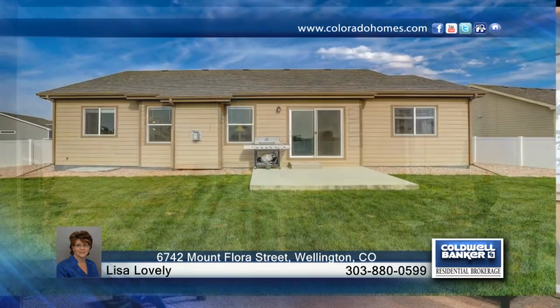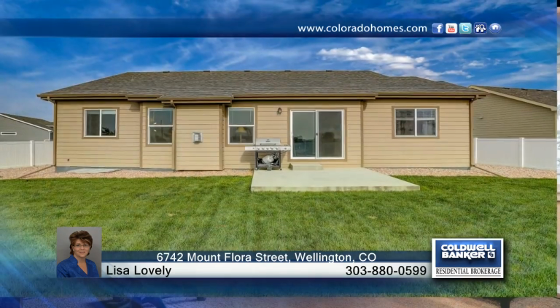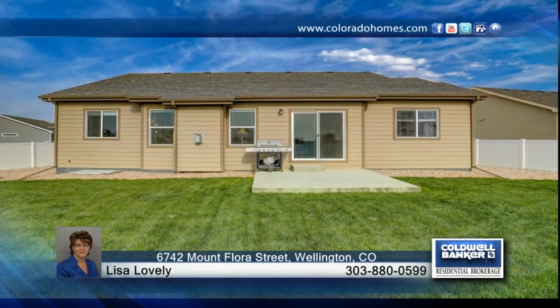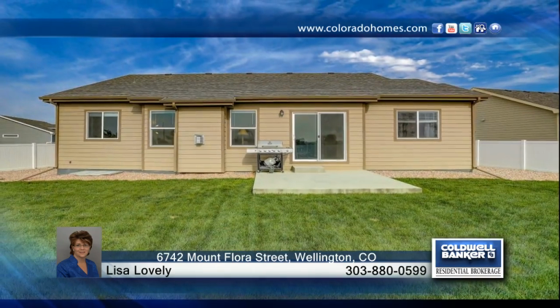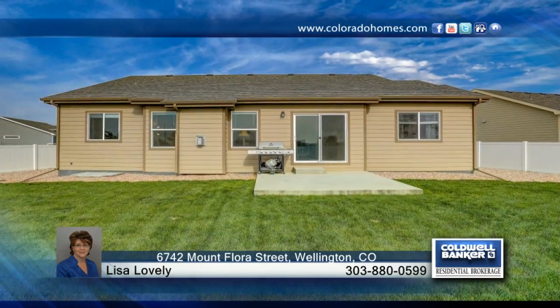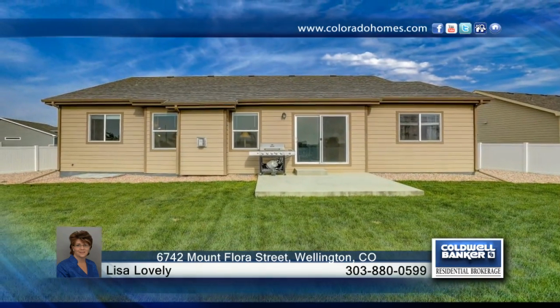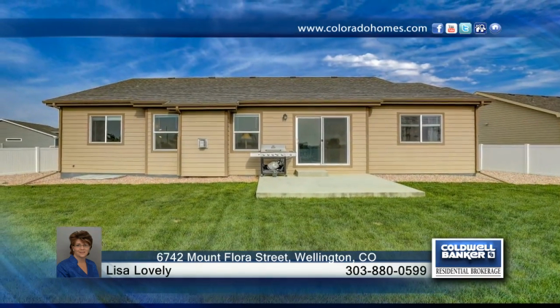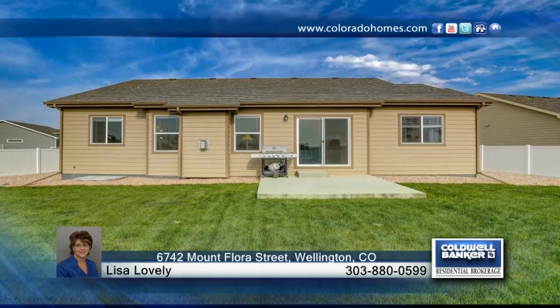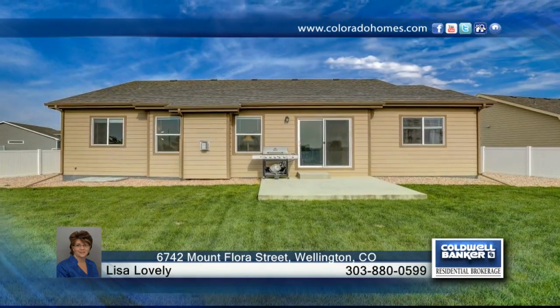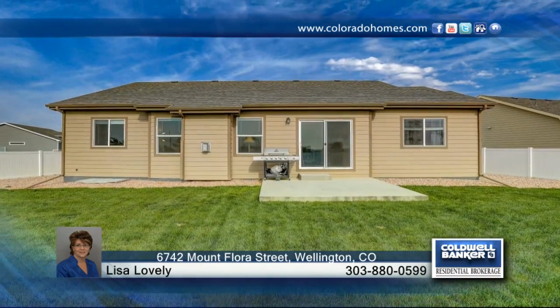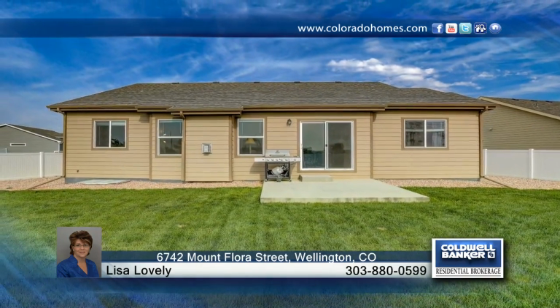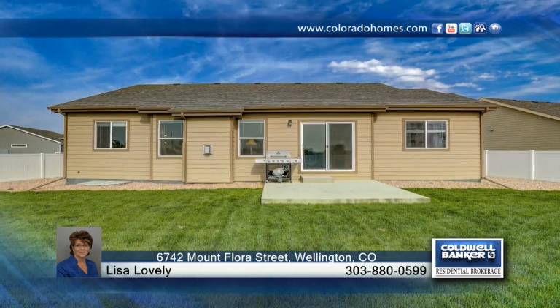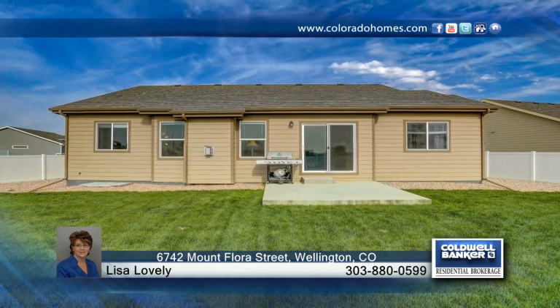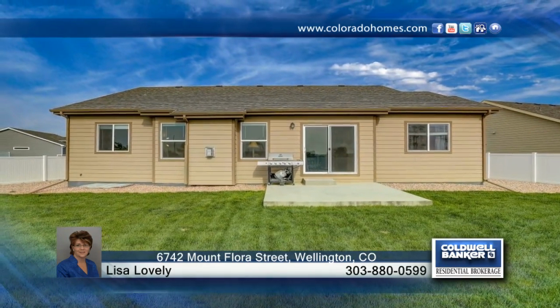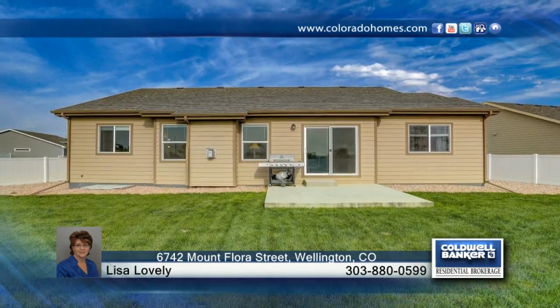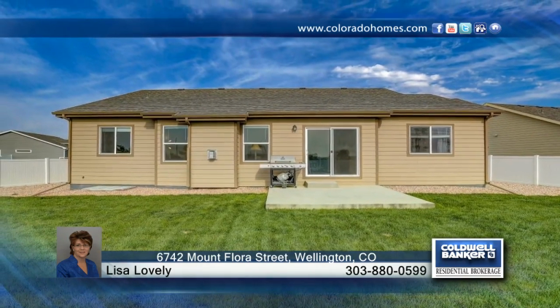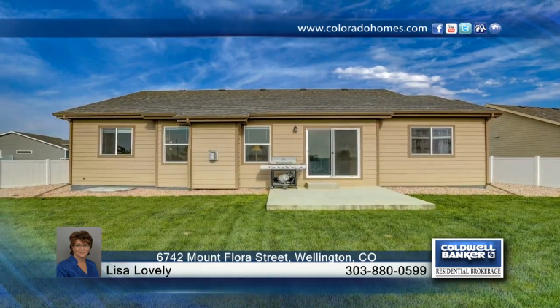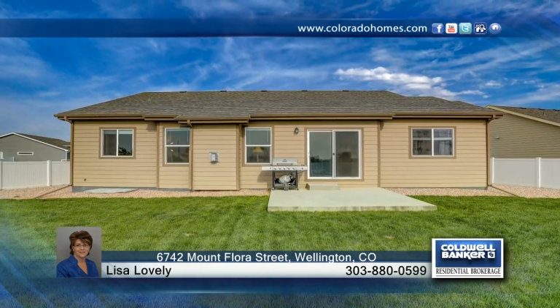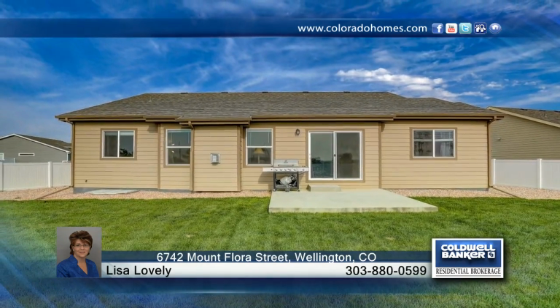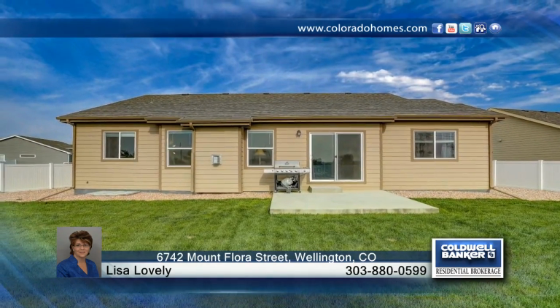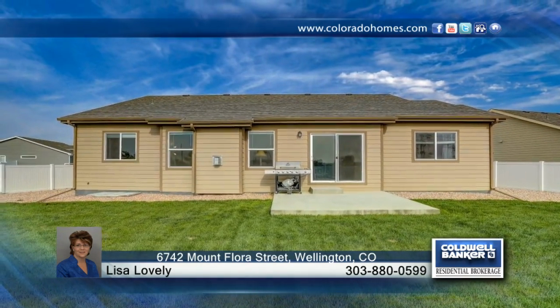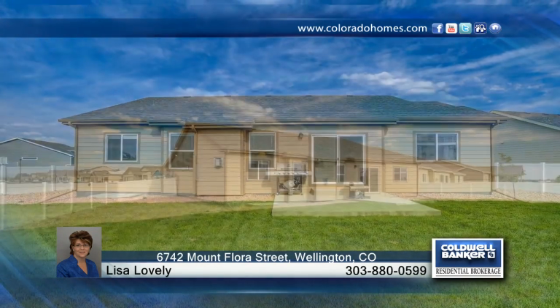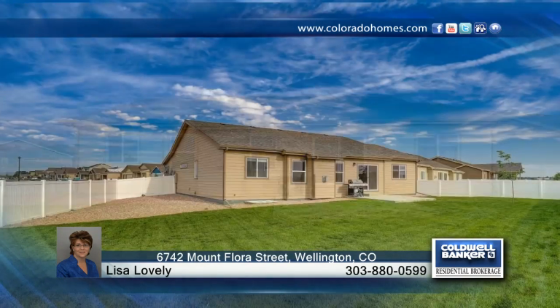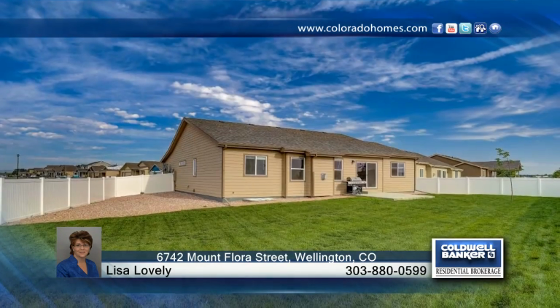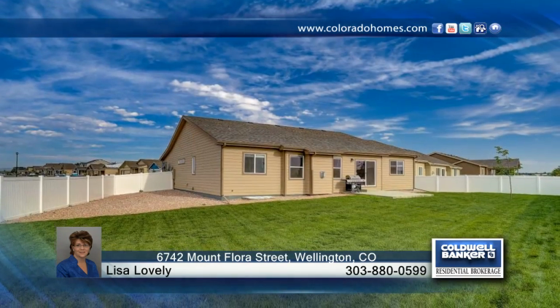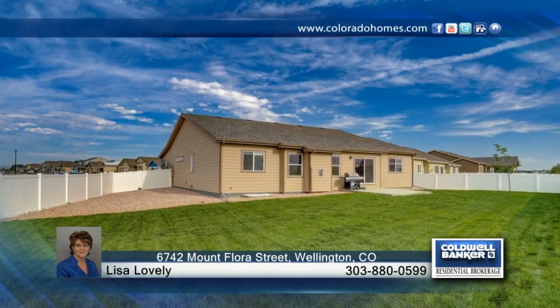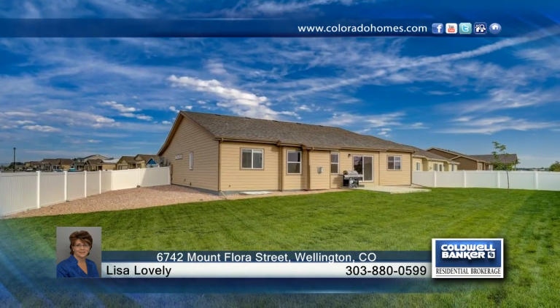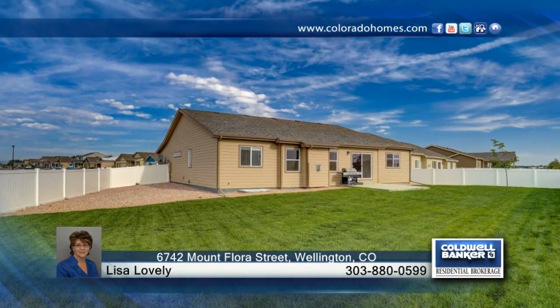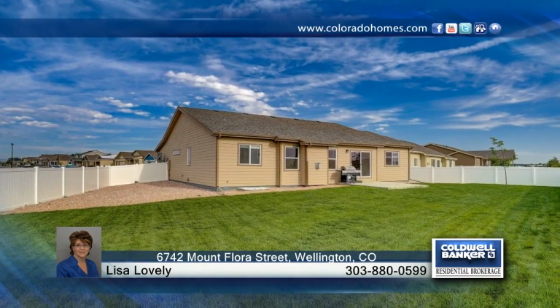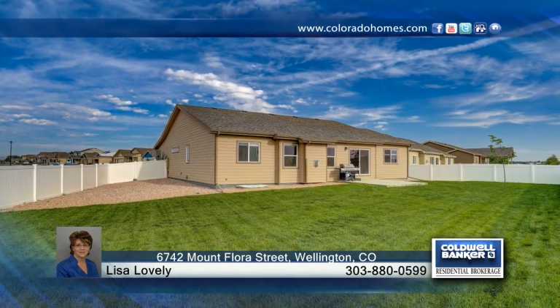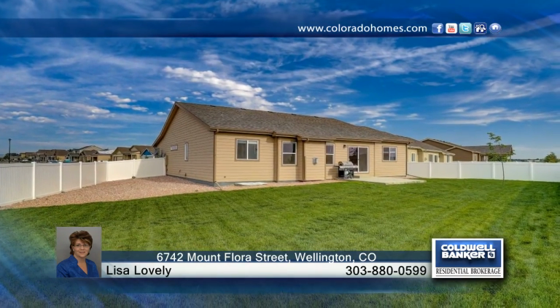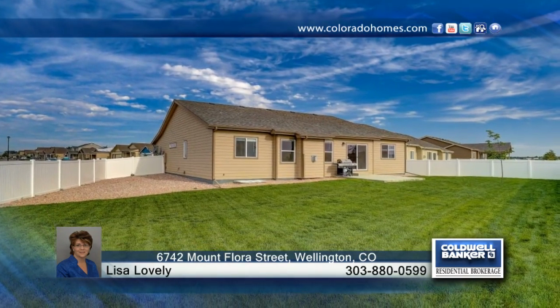See everything that this home has to offer when you call to schedule your private showing with Lisa Lovely.